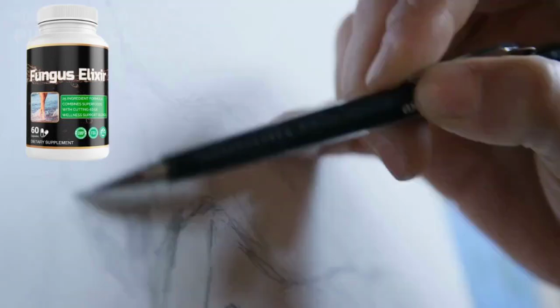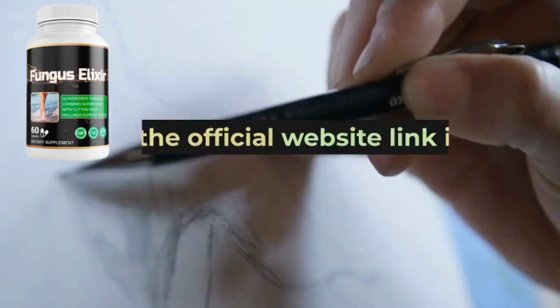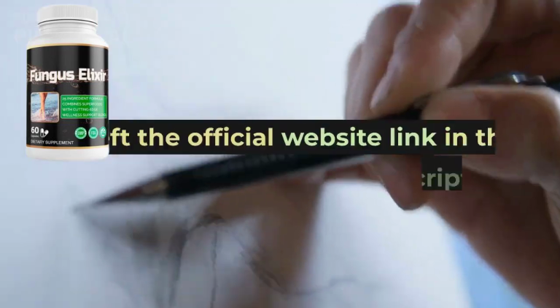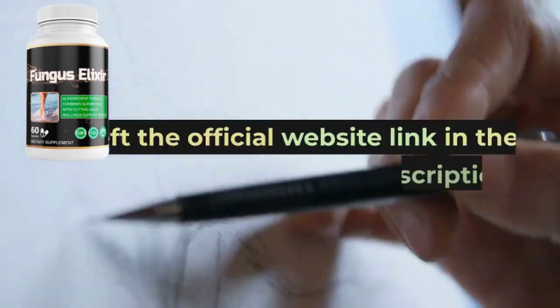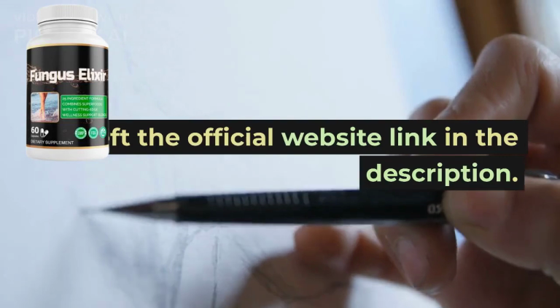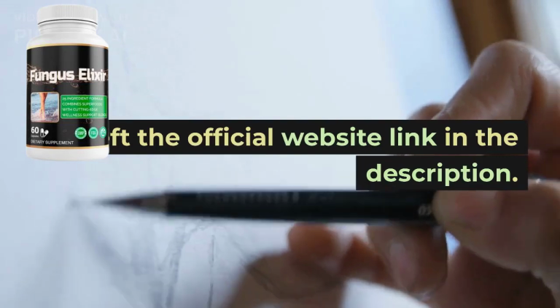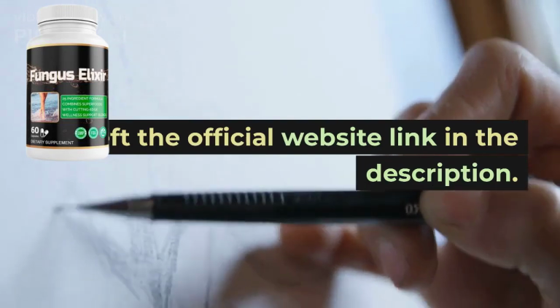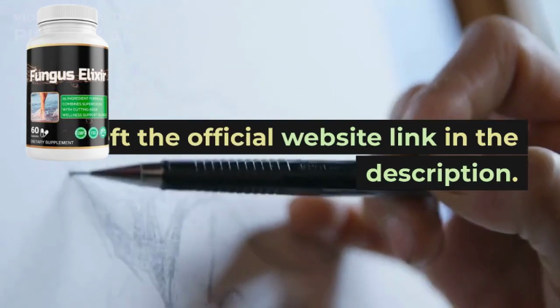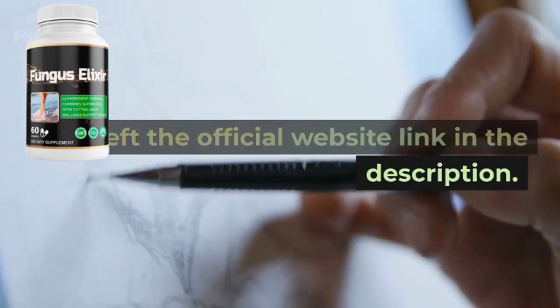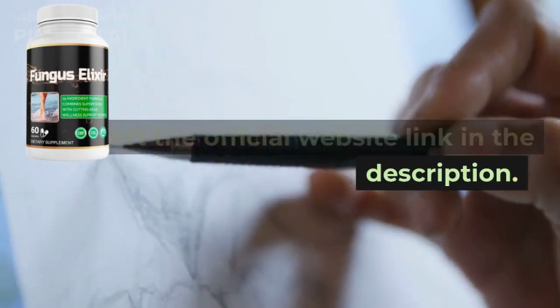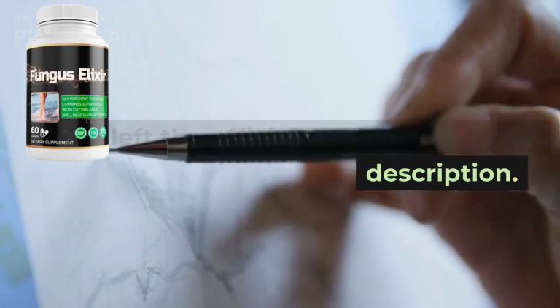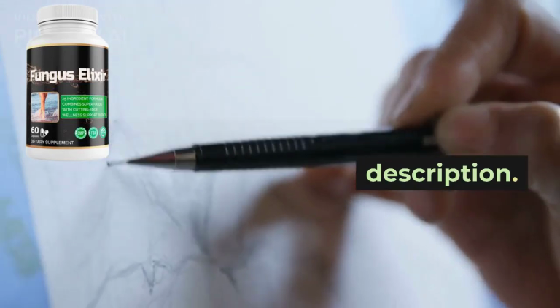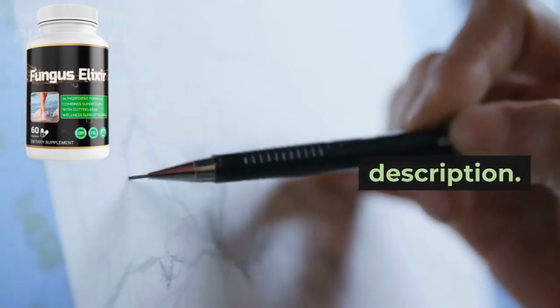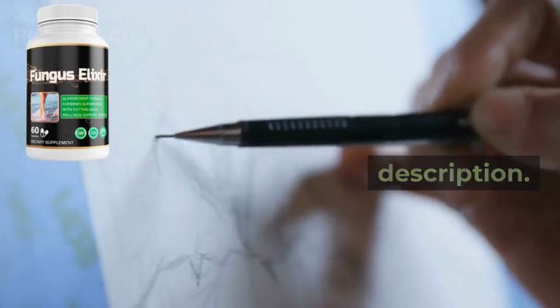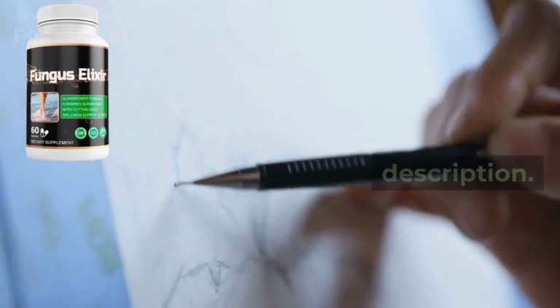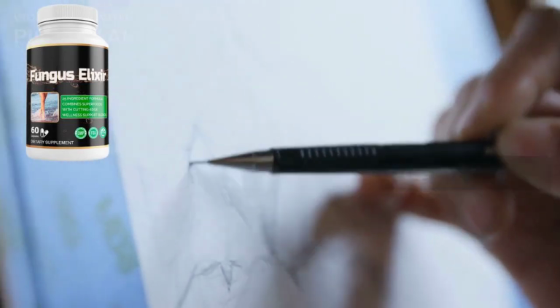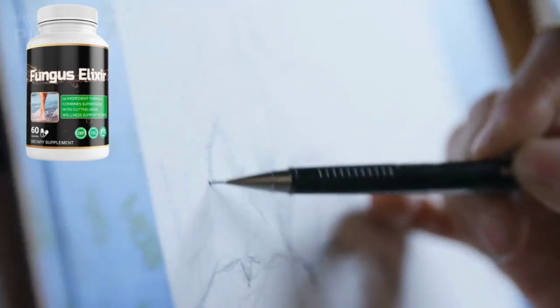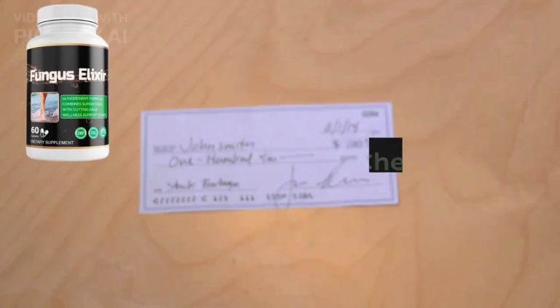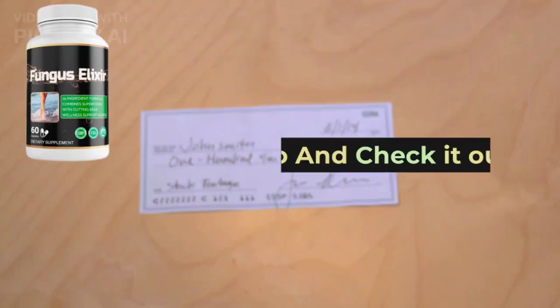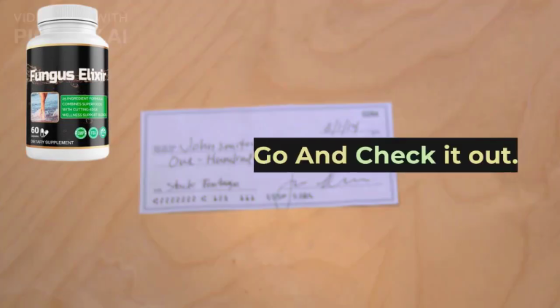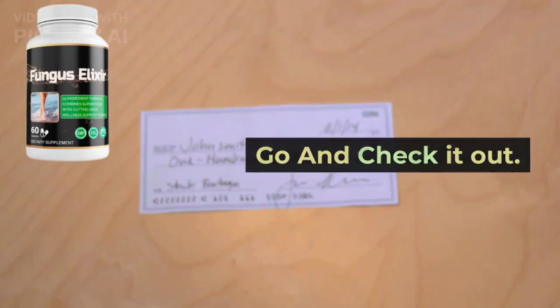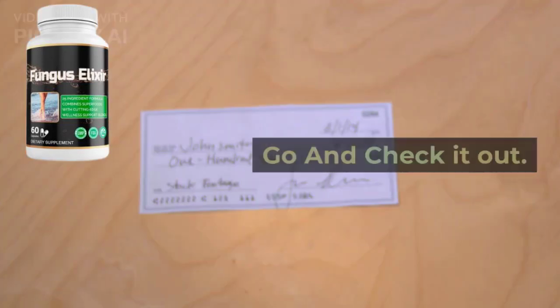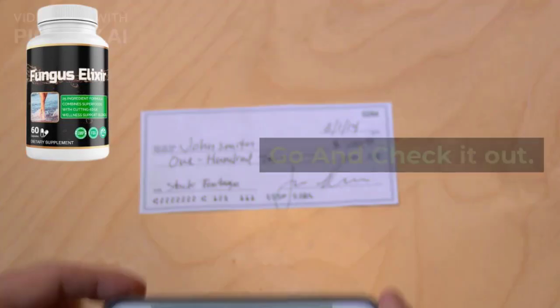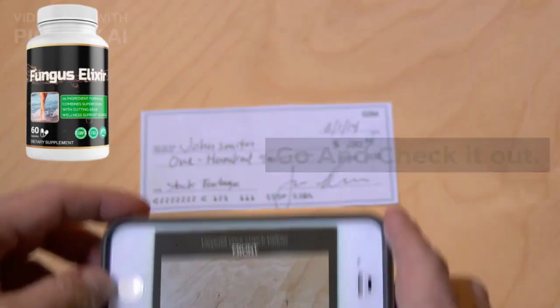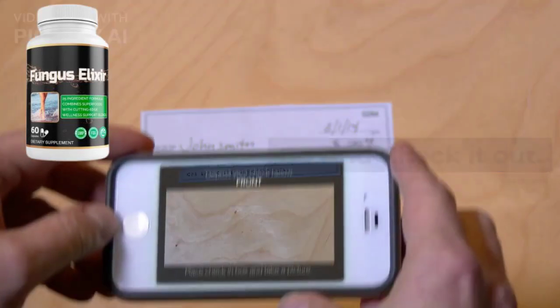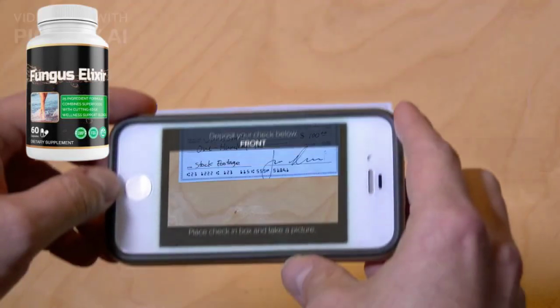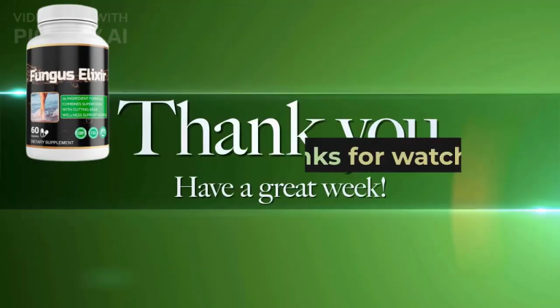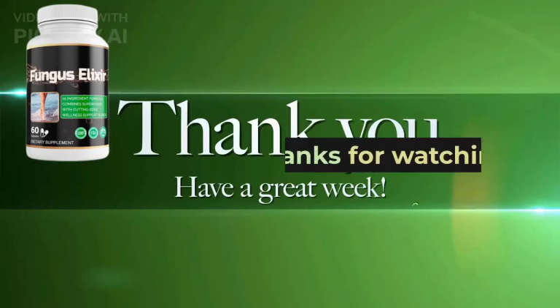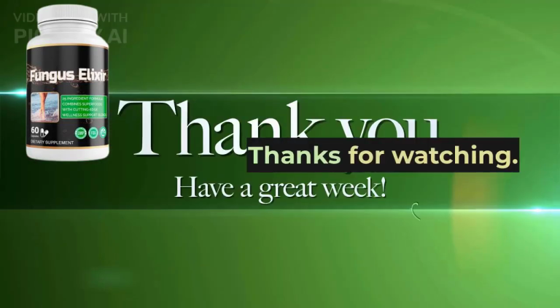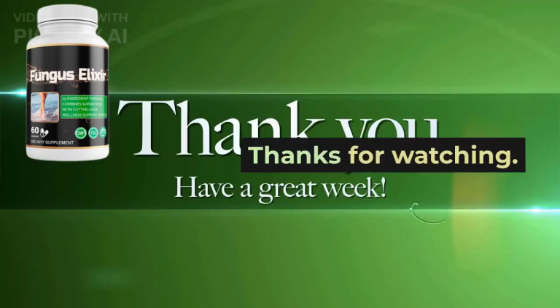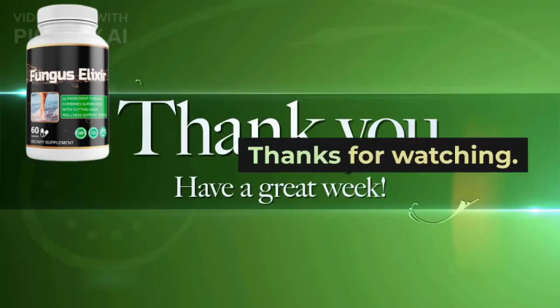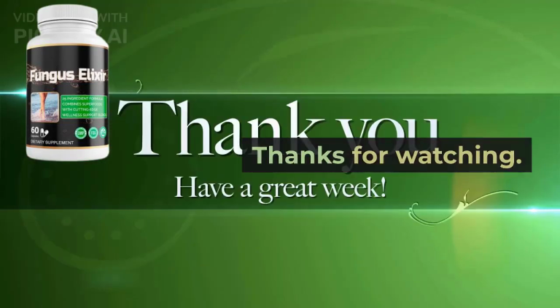I left the official website link in the description. Go and check it out. Thanks for watching.